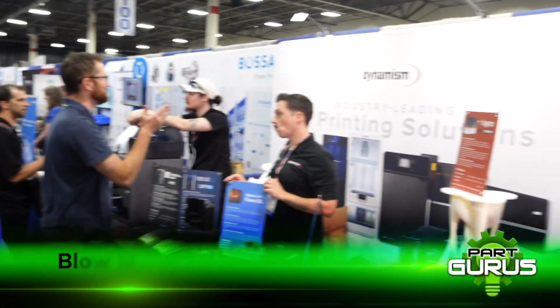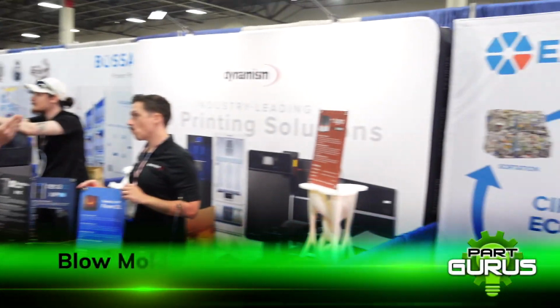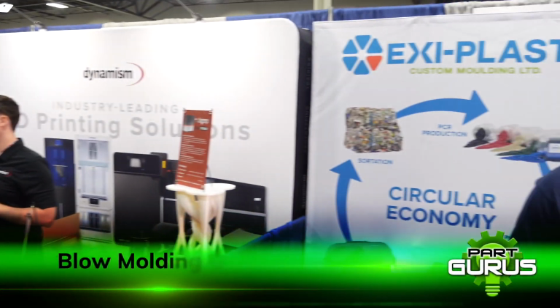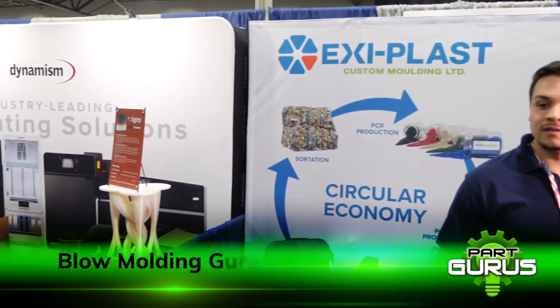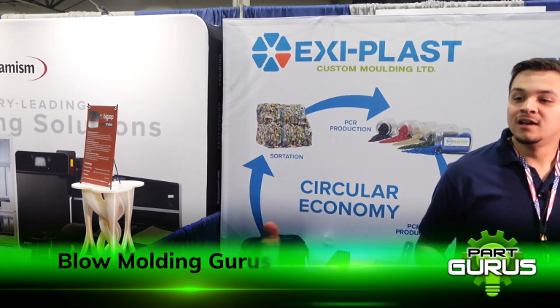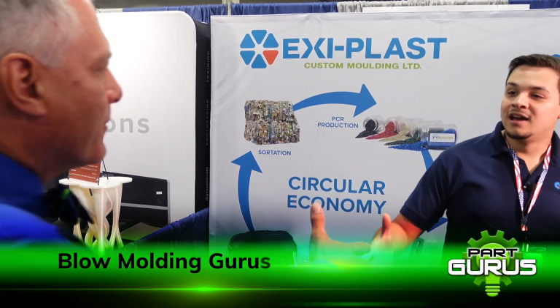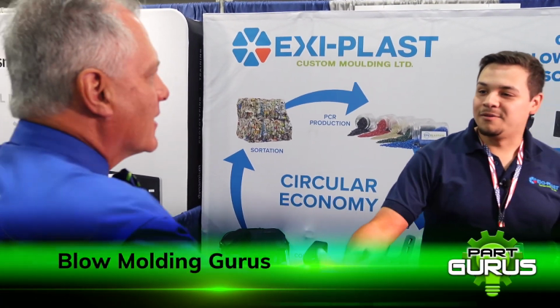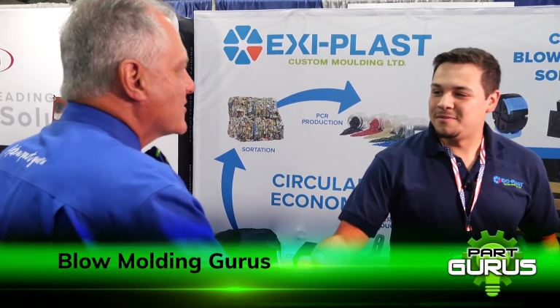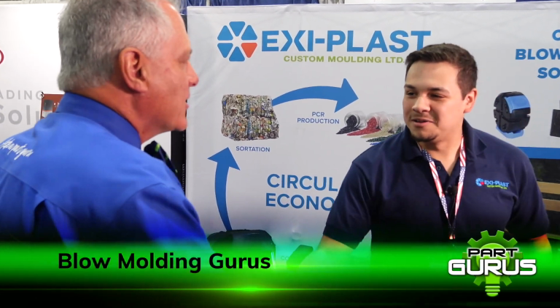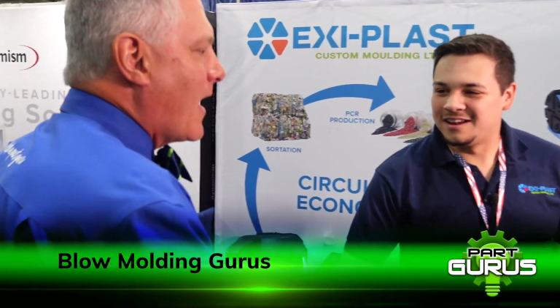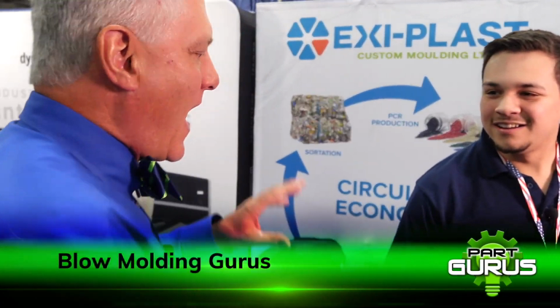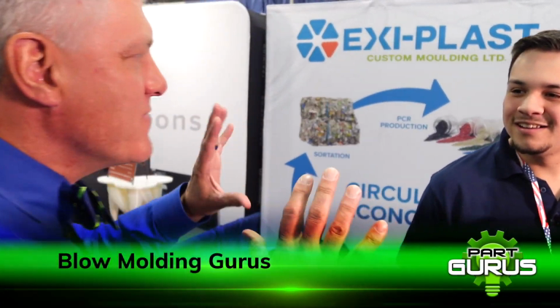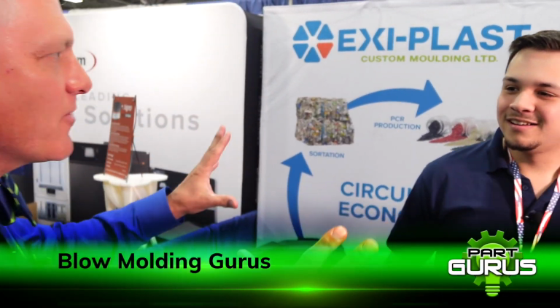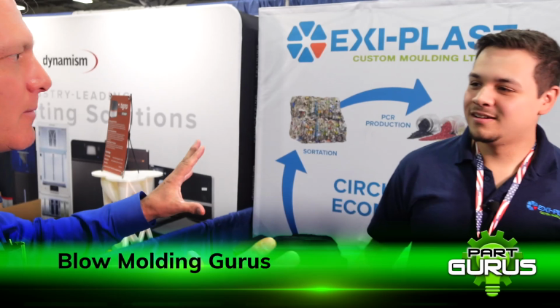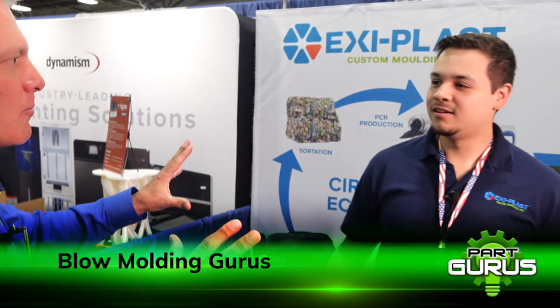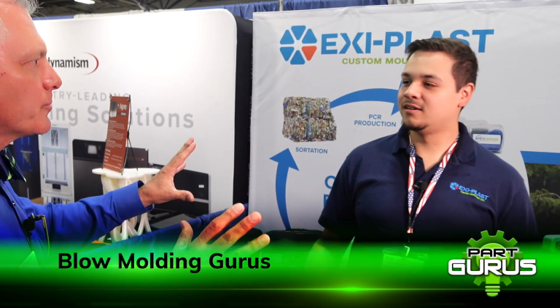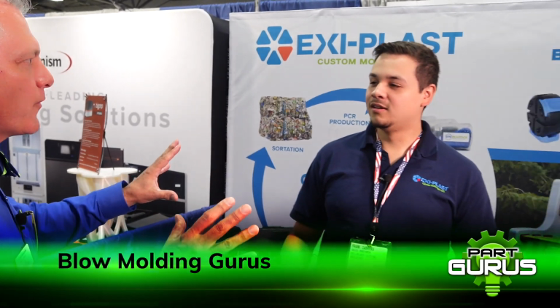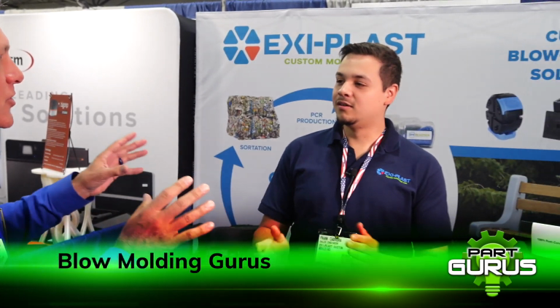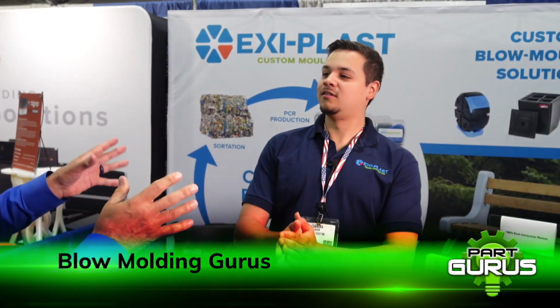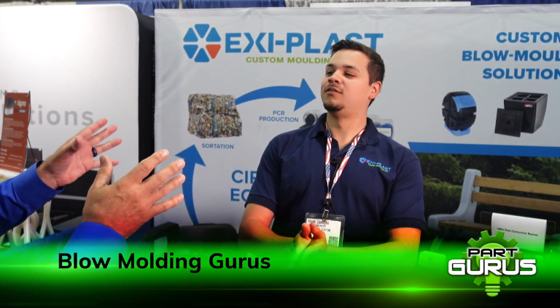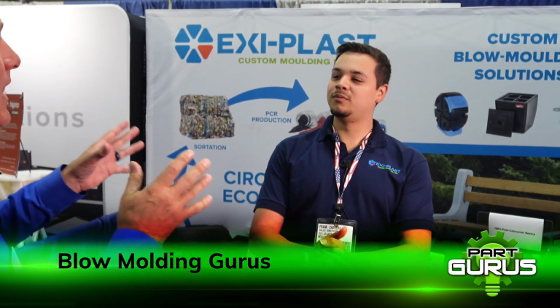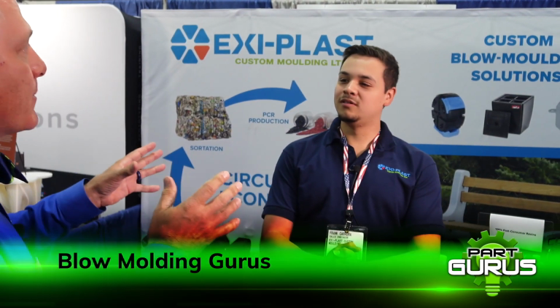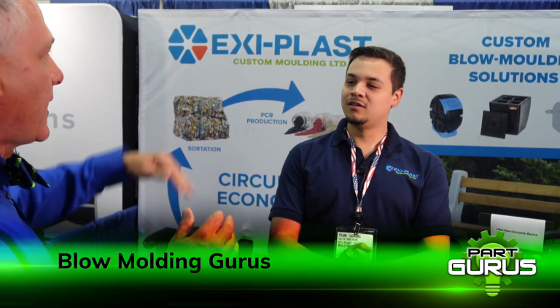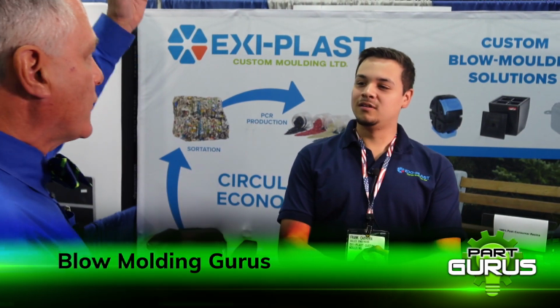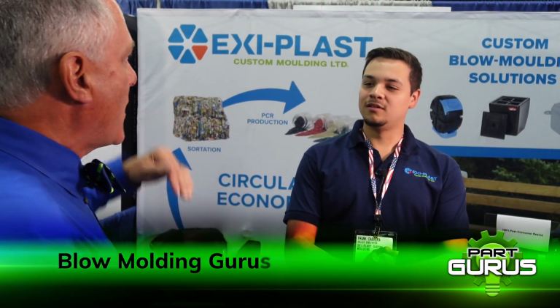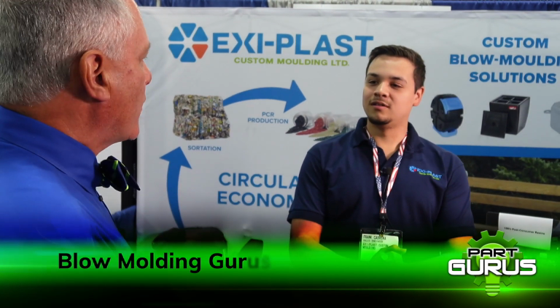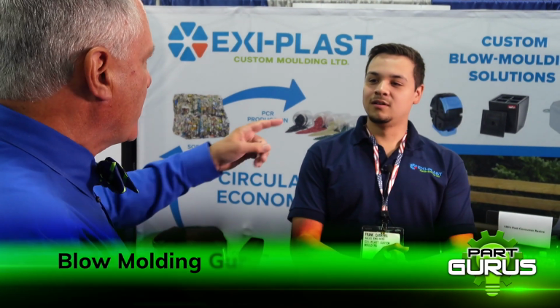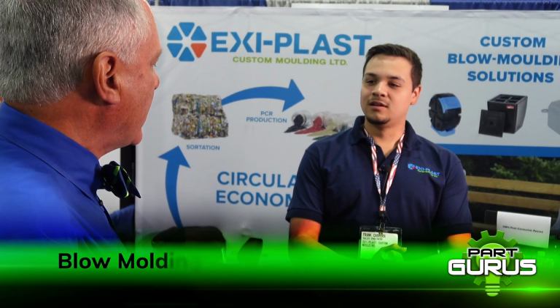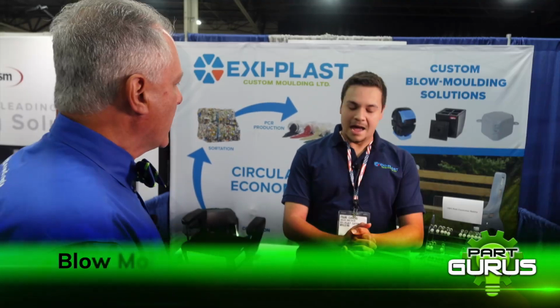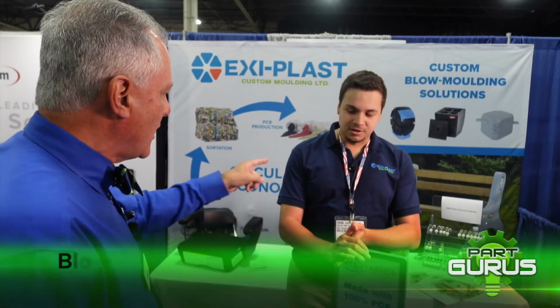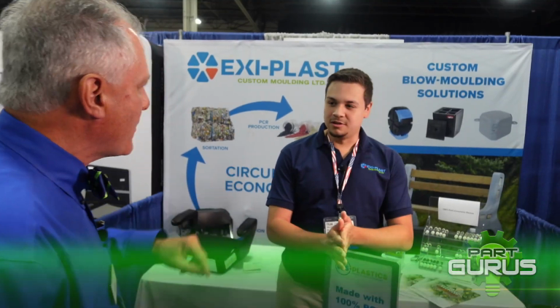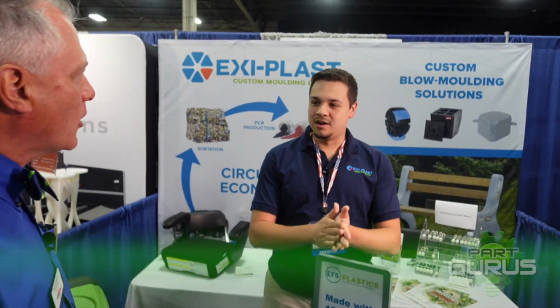This is Frank. Hey, I'm Rob. Nice to meet you. I've never met a blow molder before. You guys know a lot about it and you're from up north — you're from Canada. Absolutely we are.